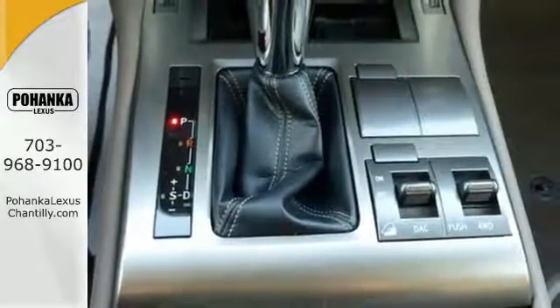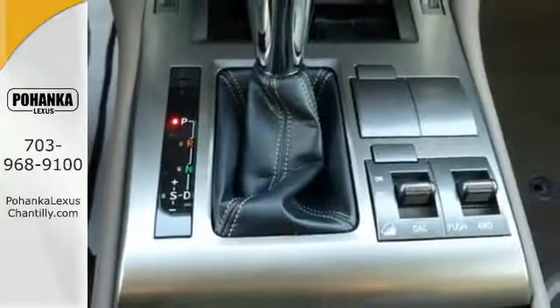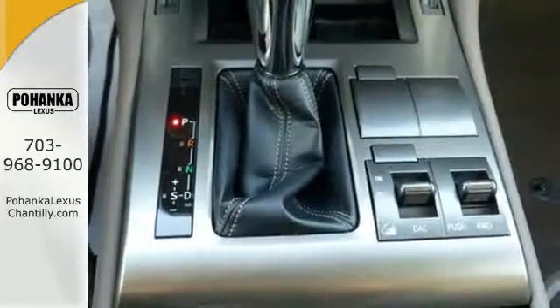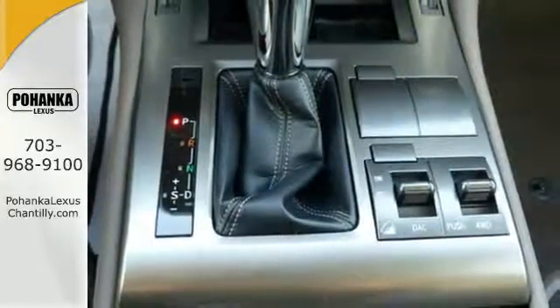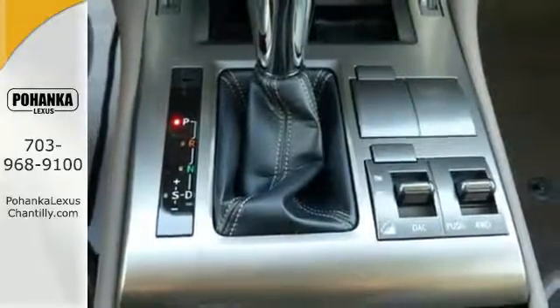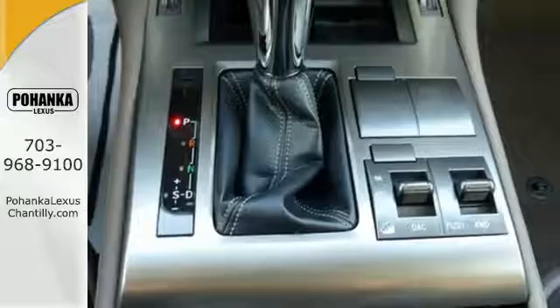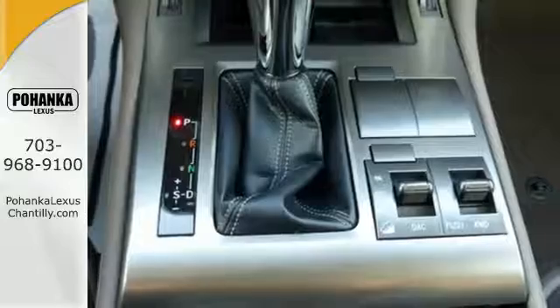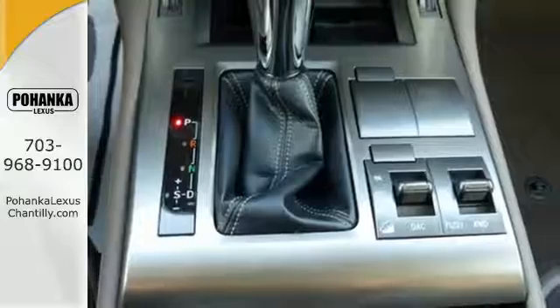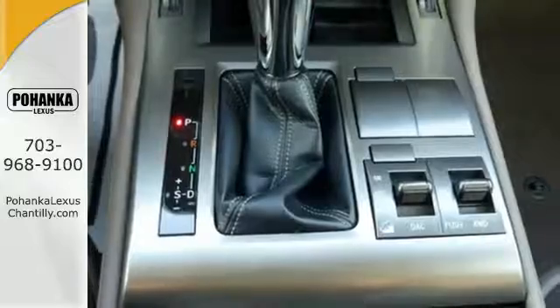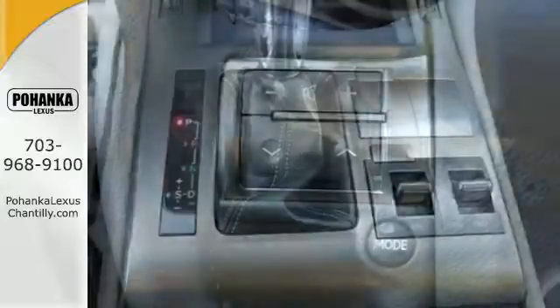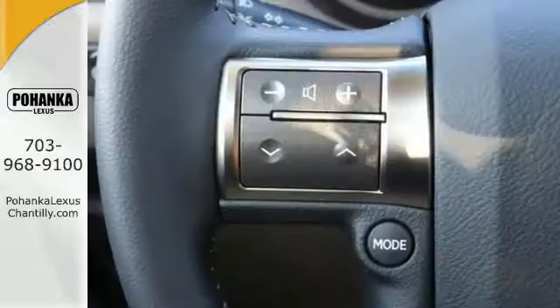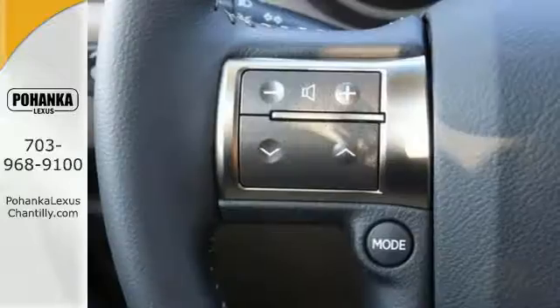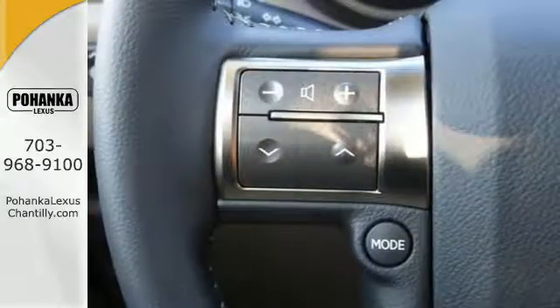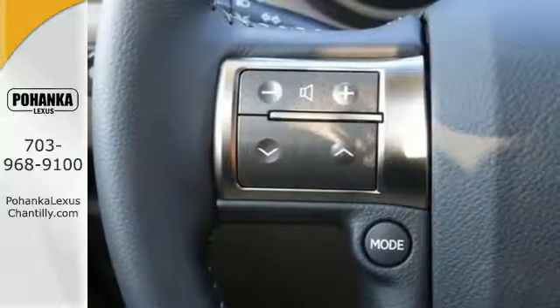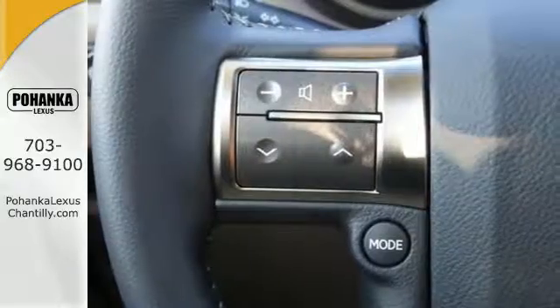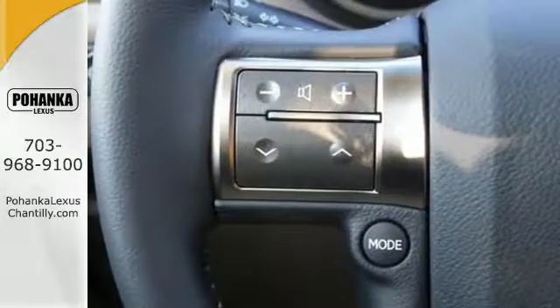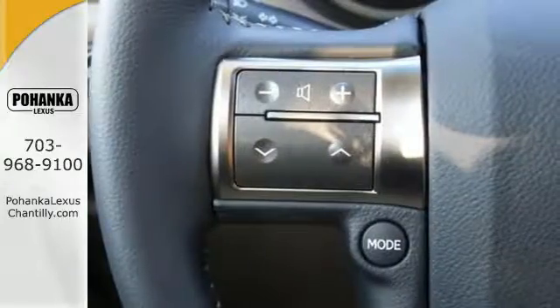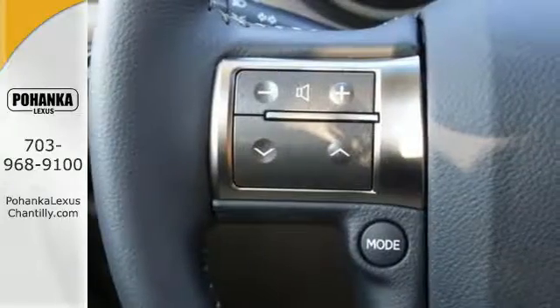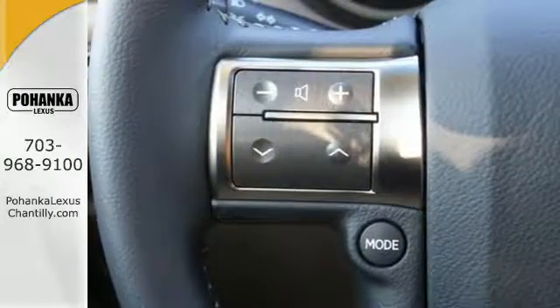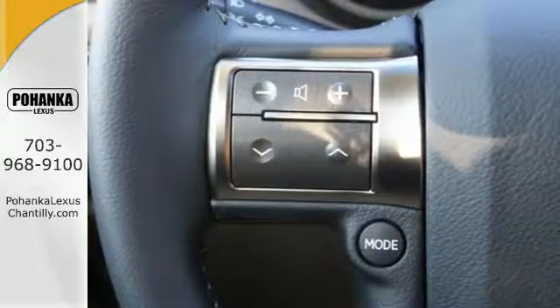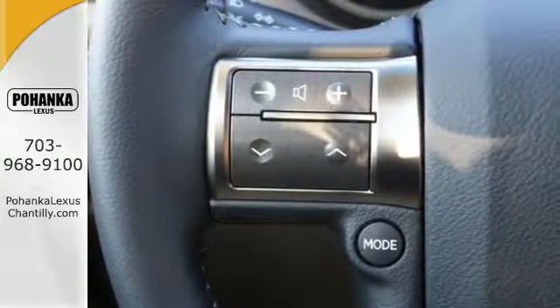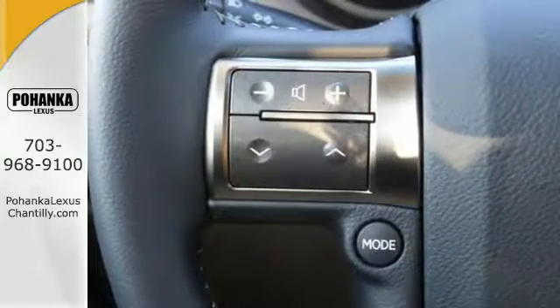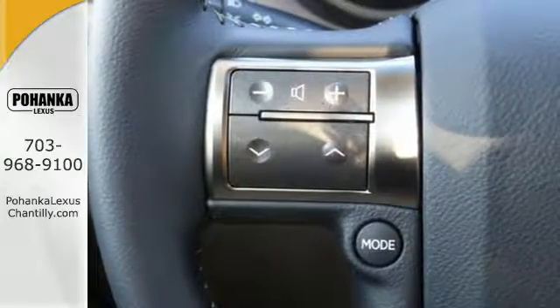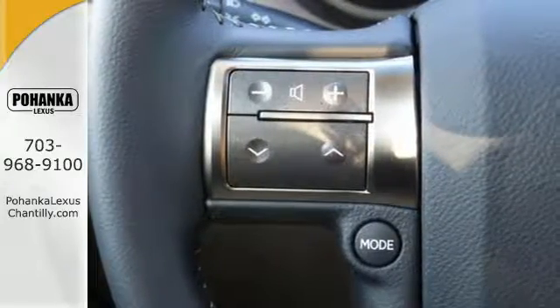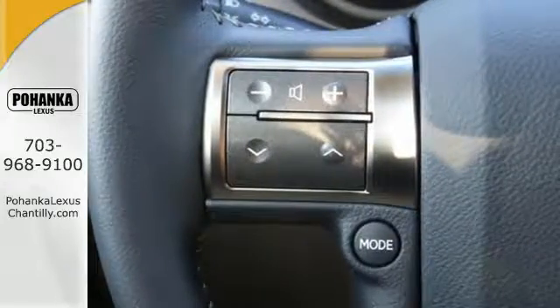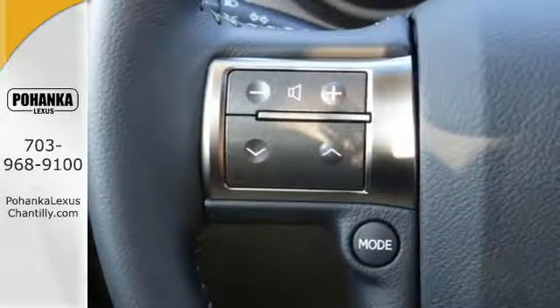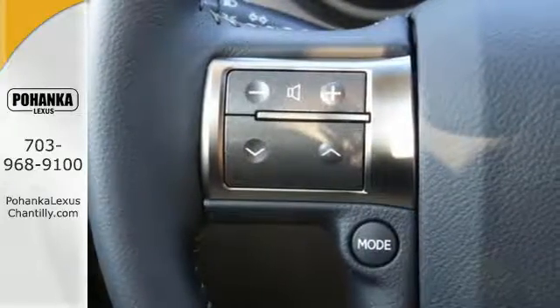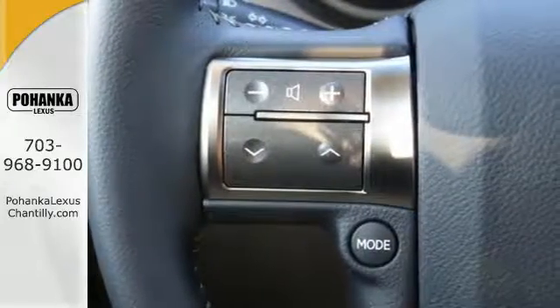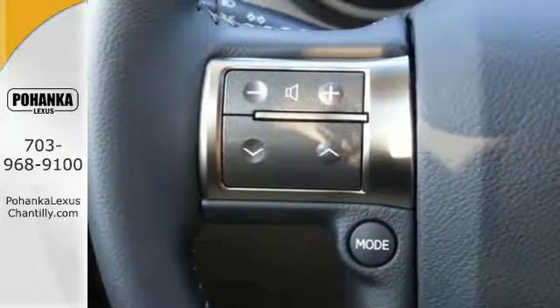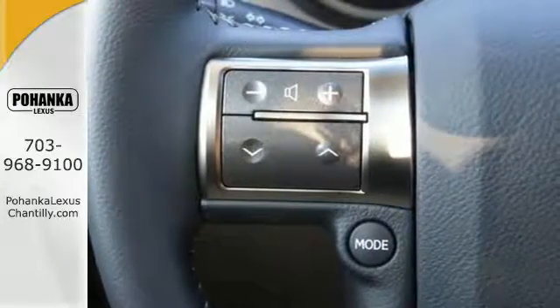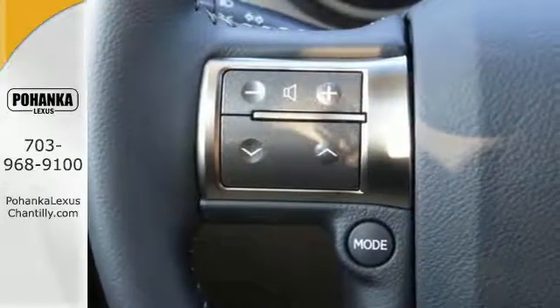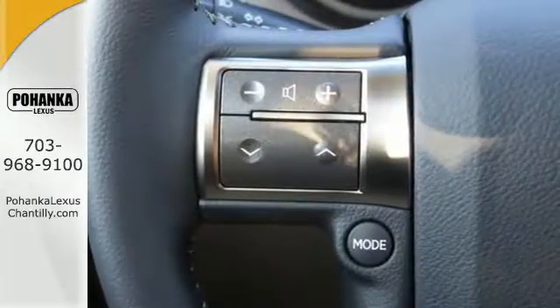Chat hands-free through Bluetooth, while Lexus Enform puts a host of popular apps within arm's reach.